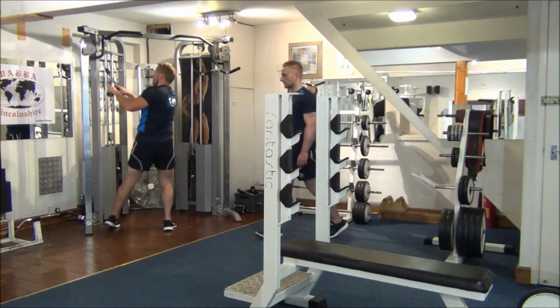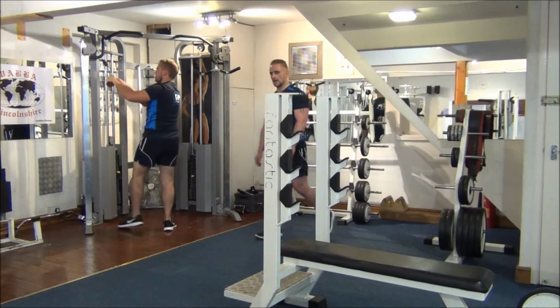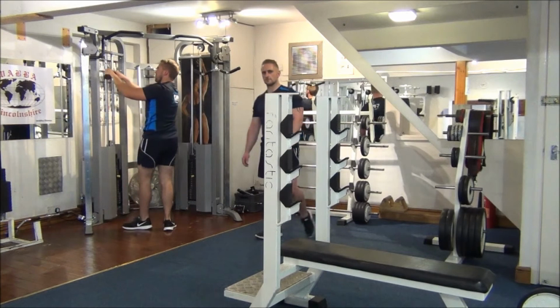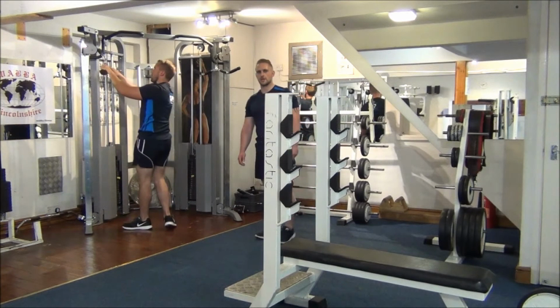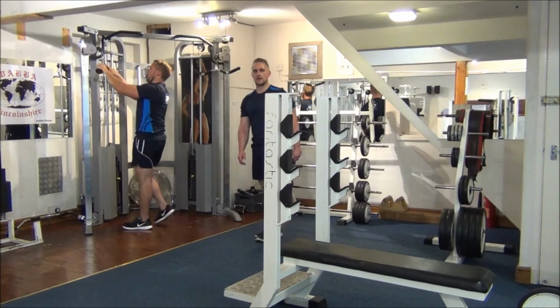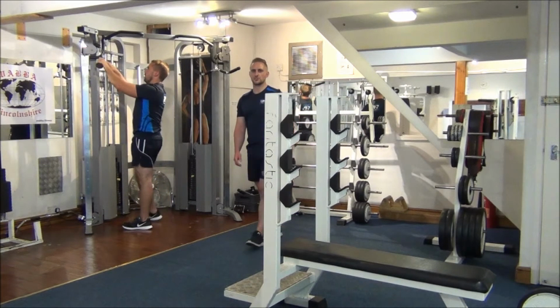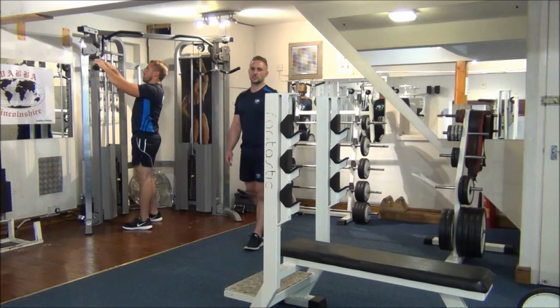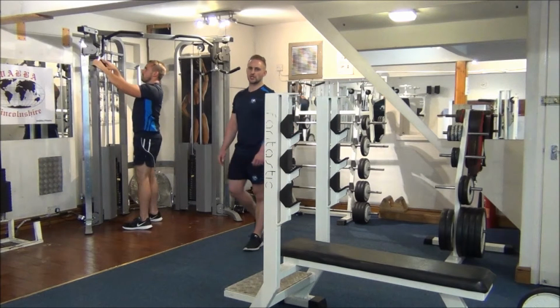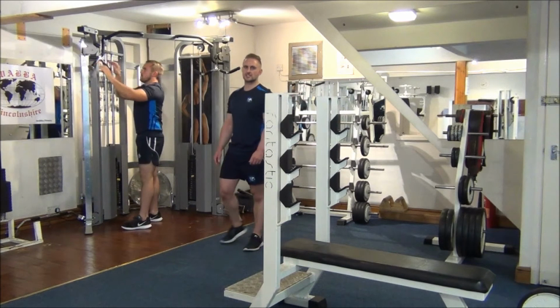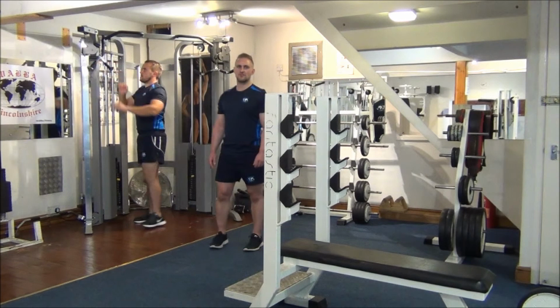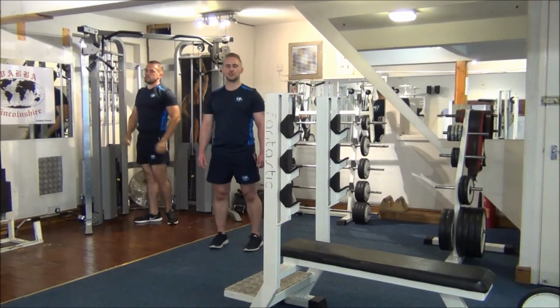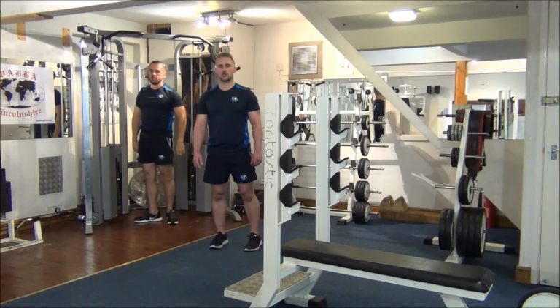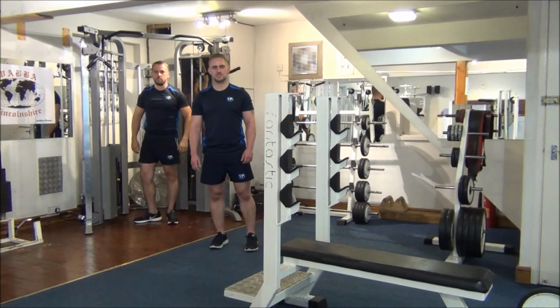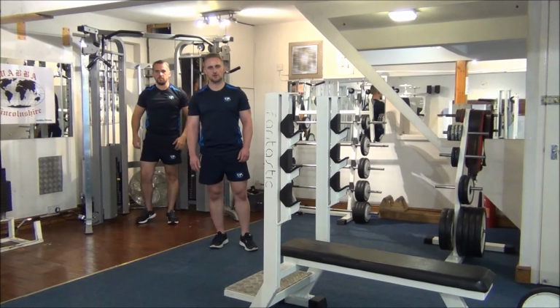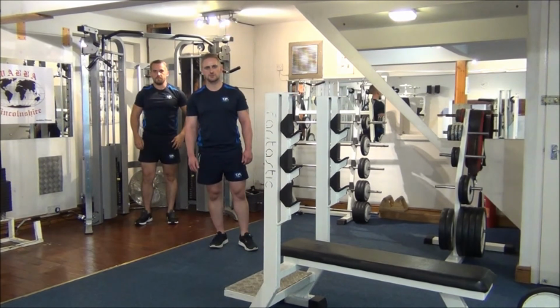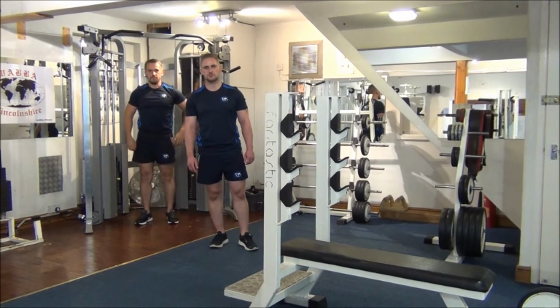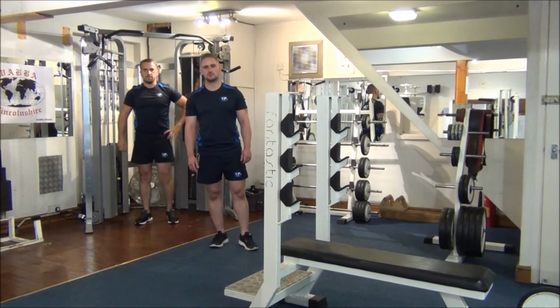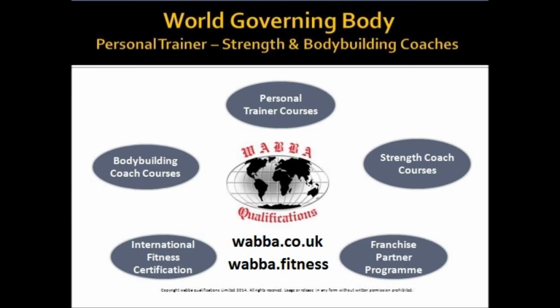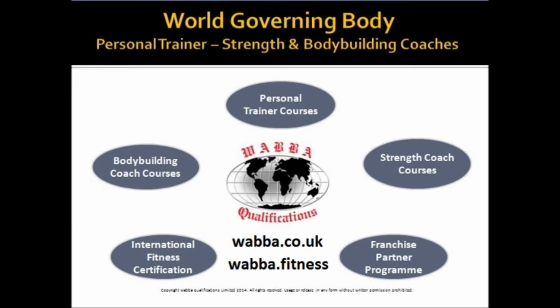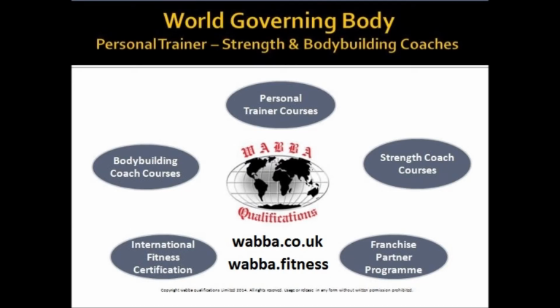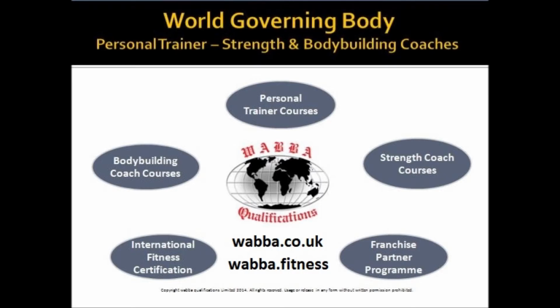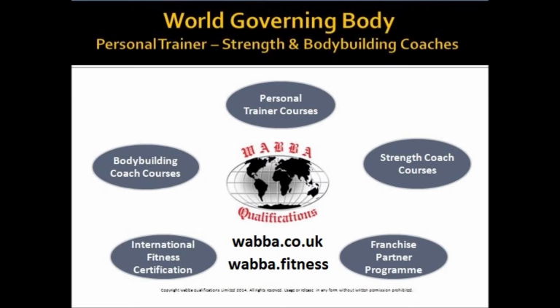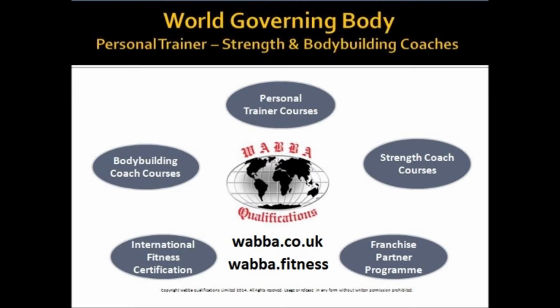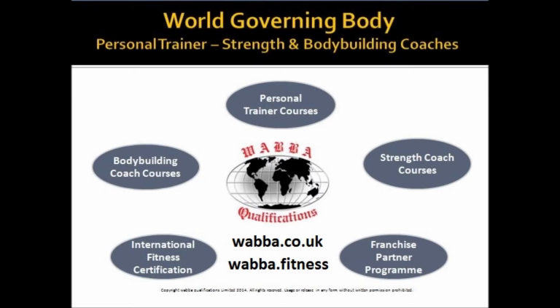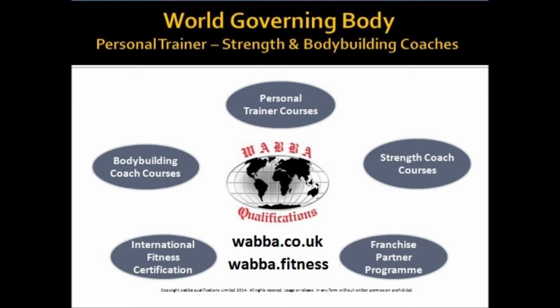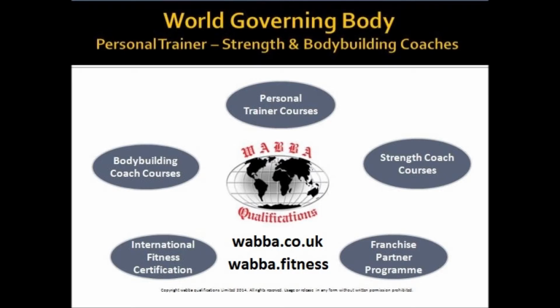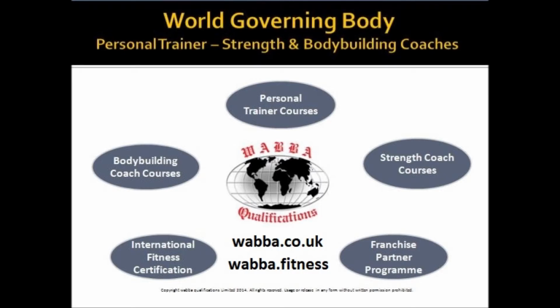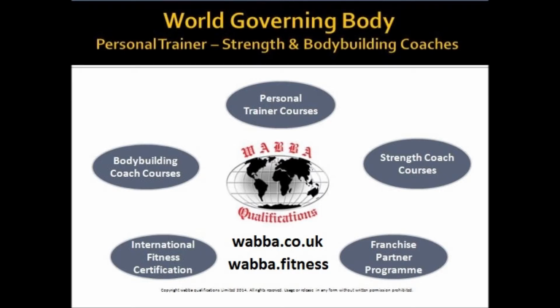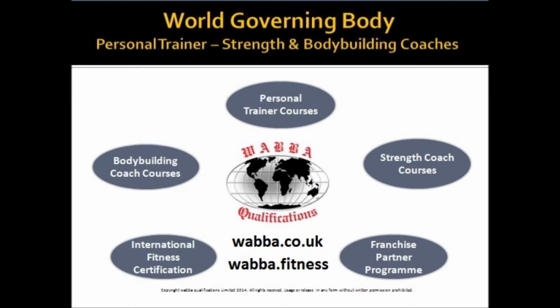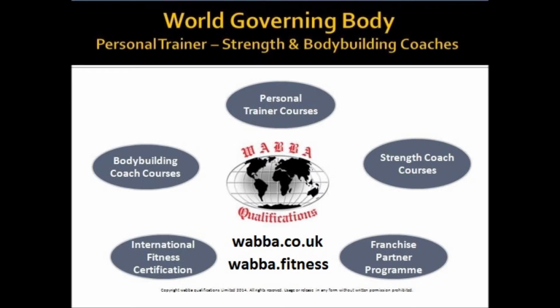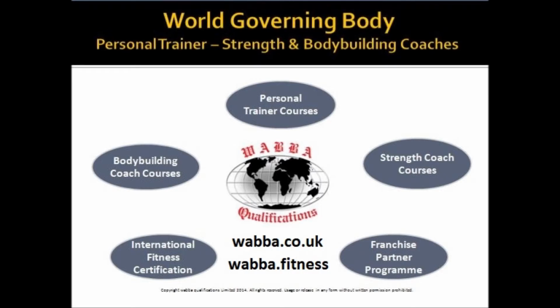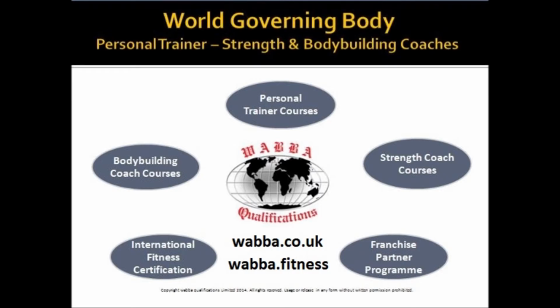There you have it — the giant set for the triceps. Great stuff.